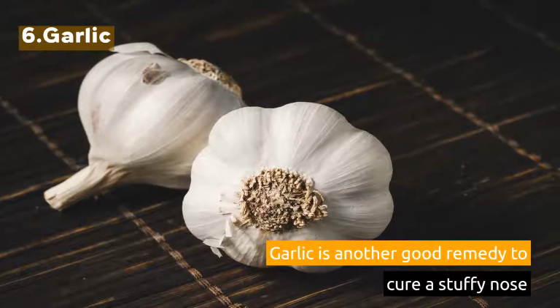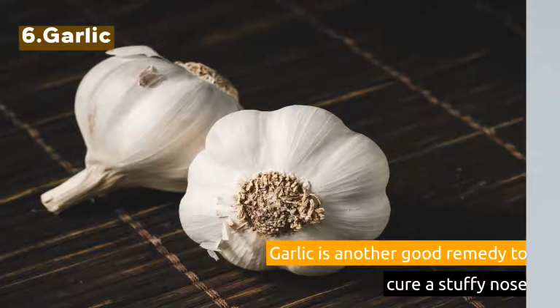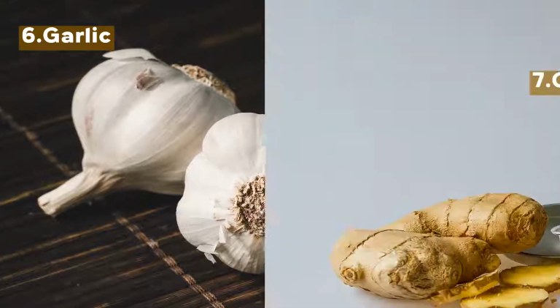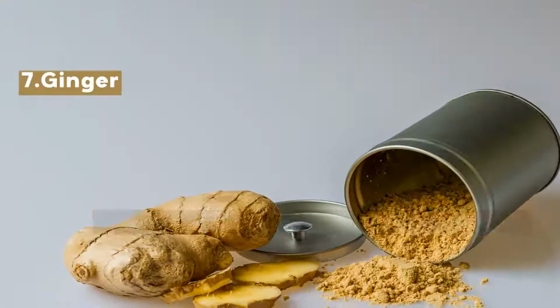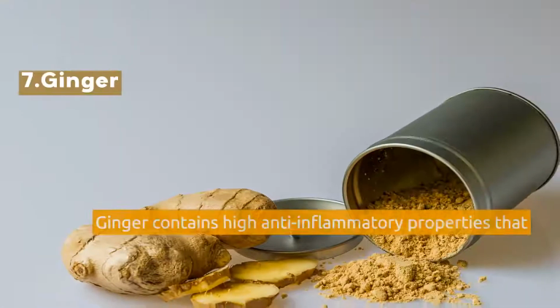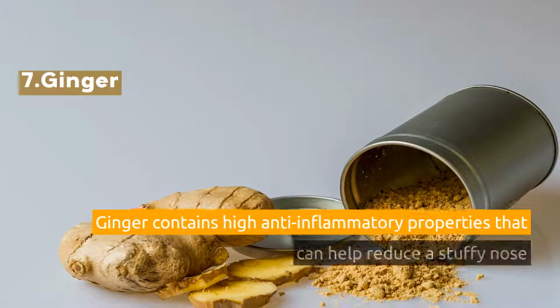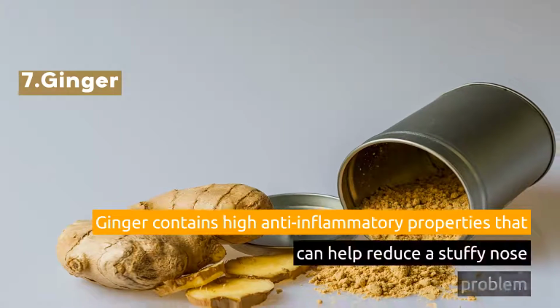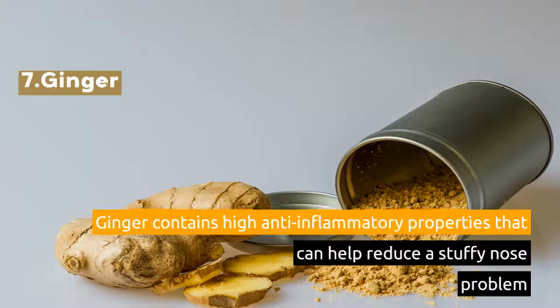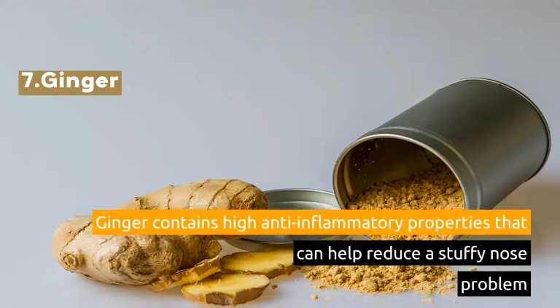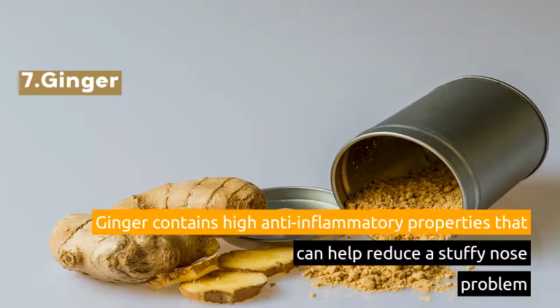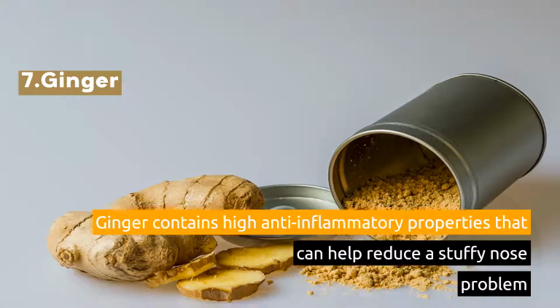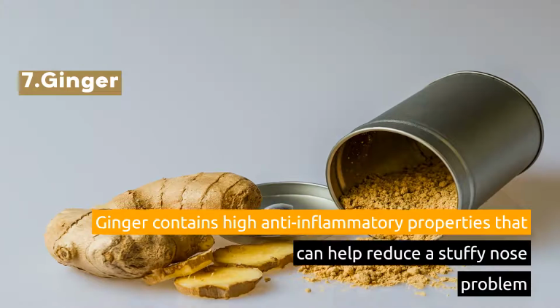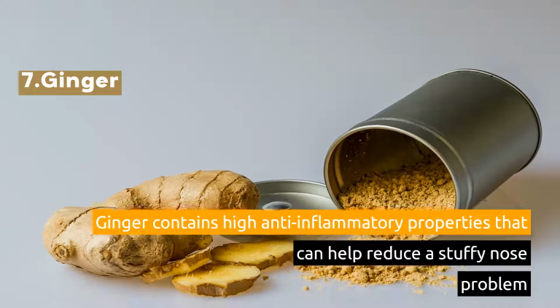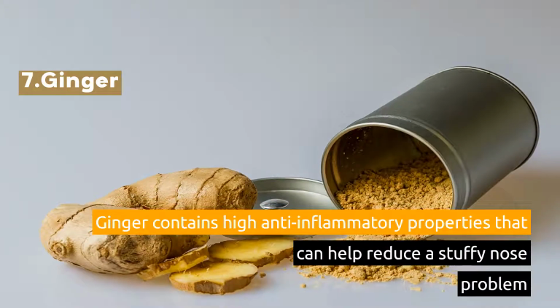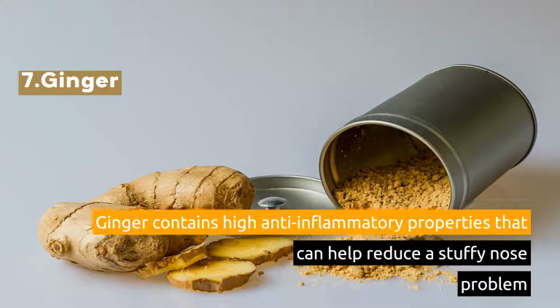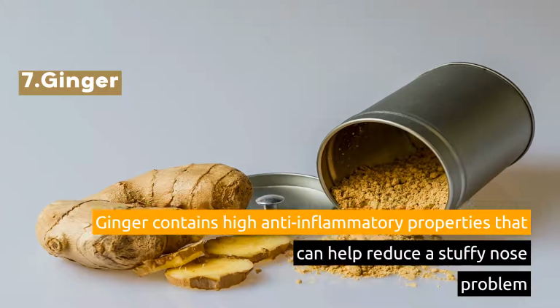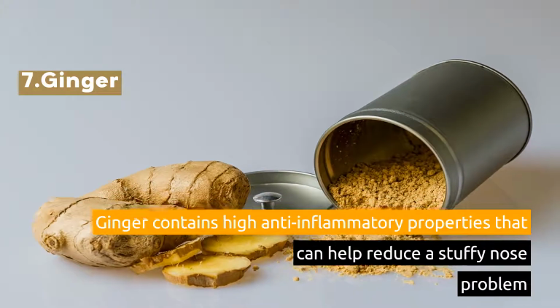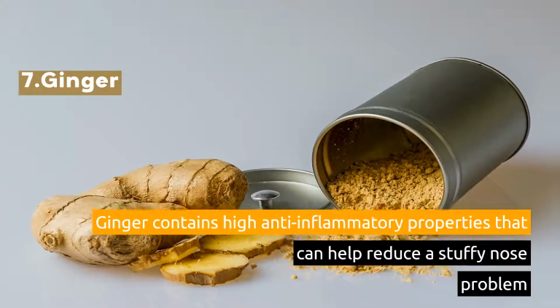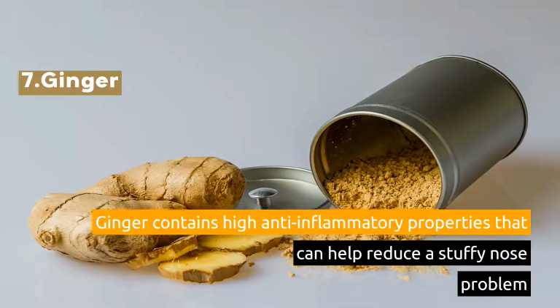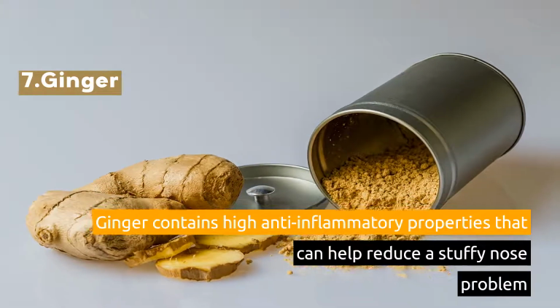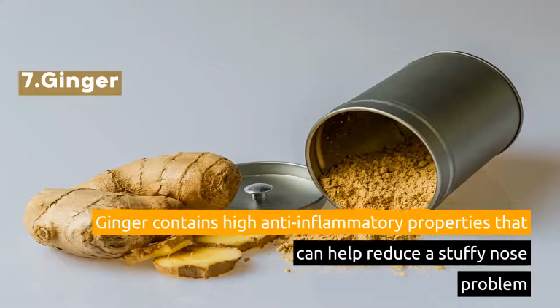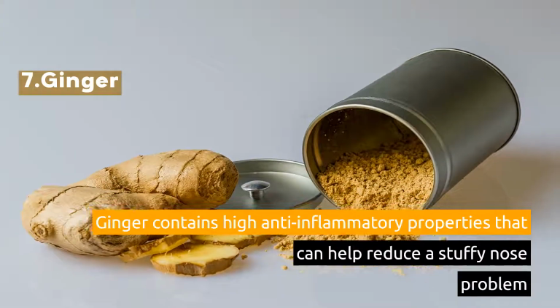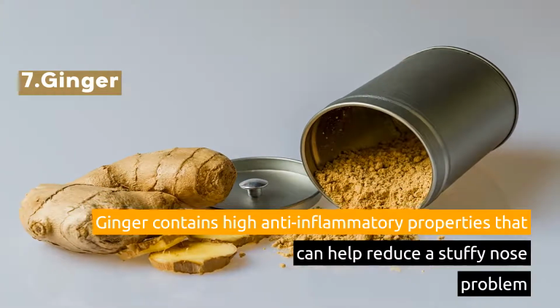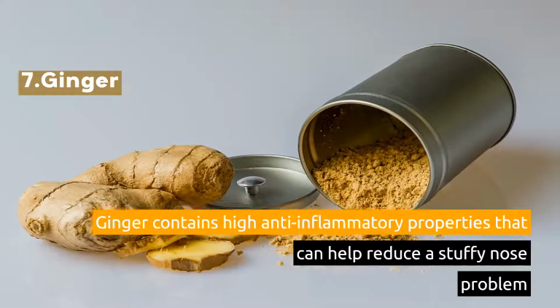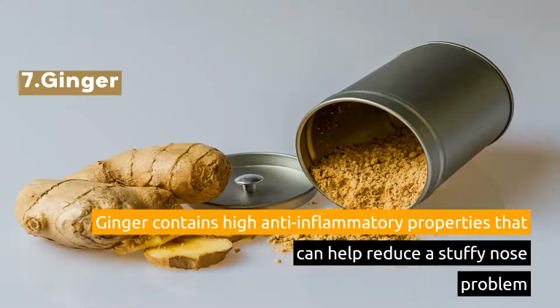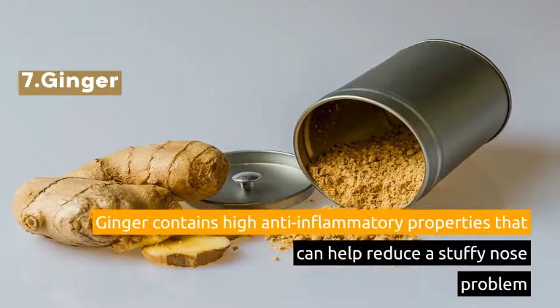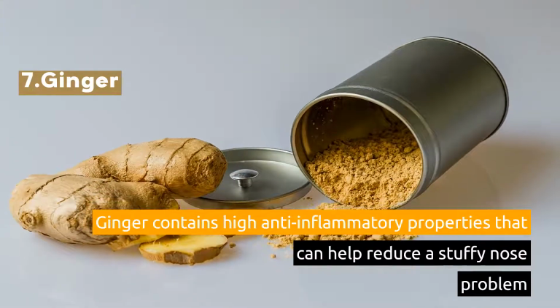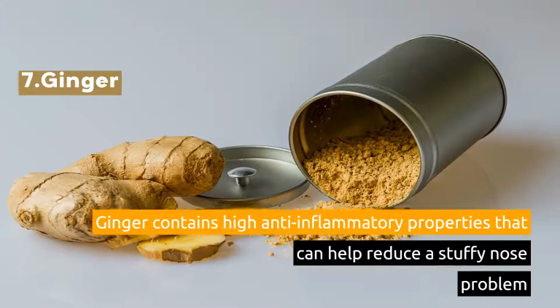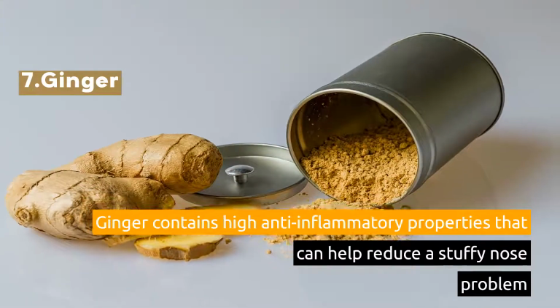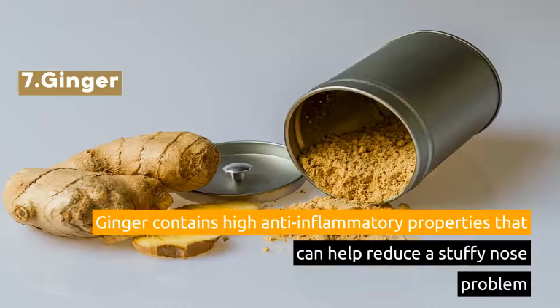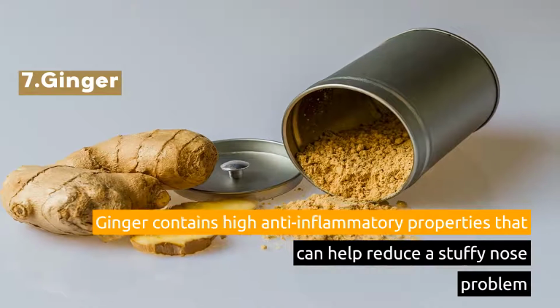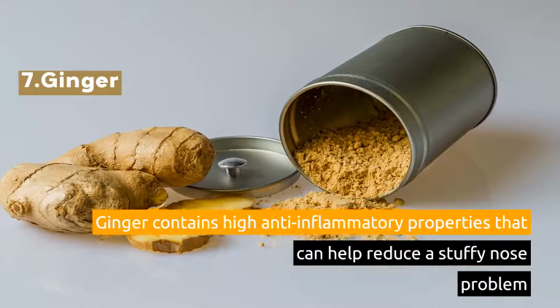7. Ginger. Ginger contains high anti-inflammatory properties that can help reduce a stuffy nose problem.